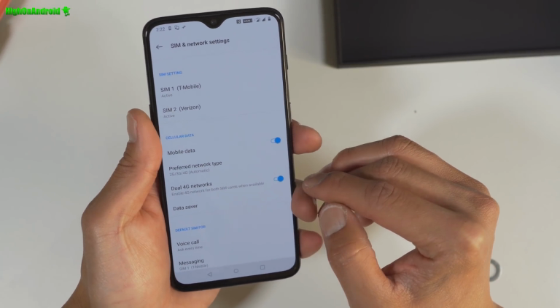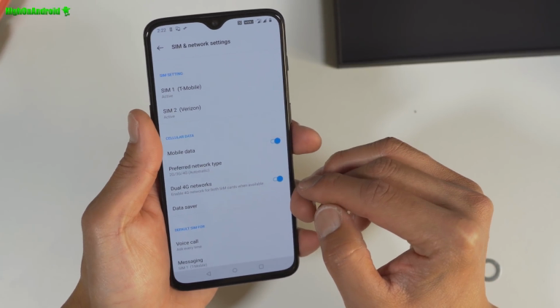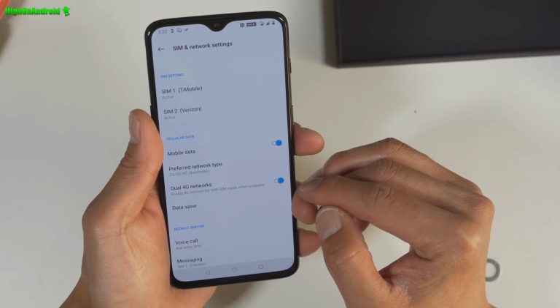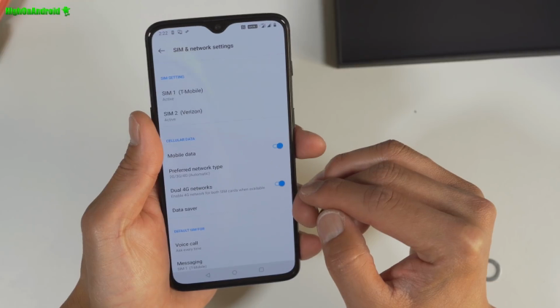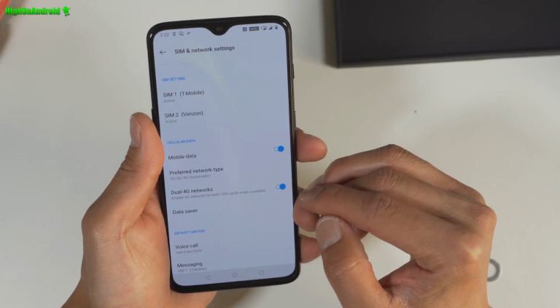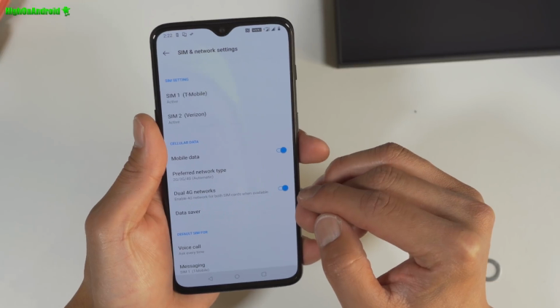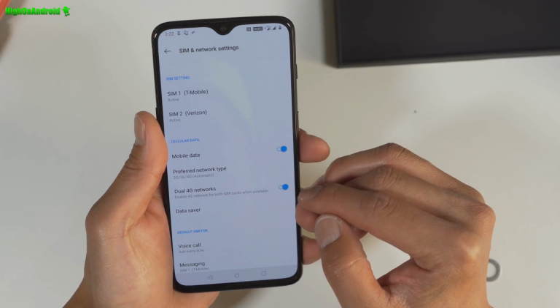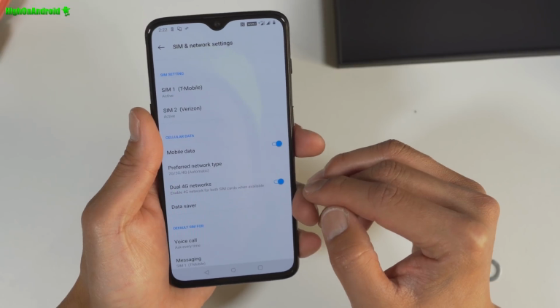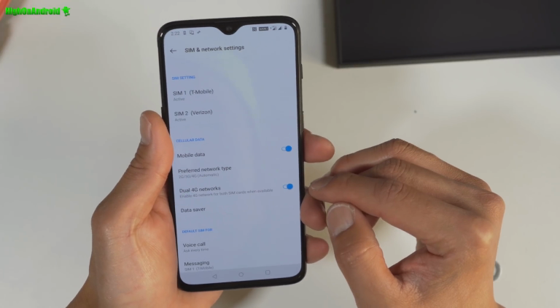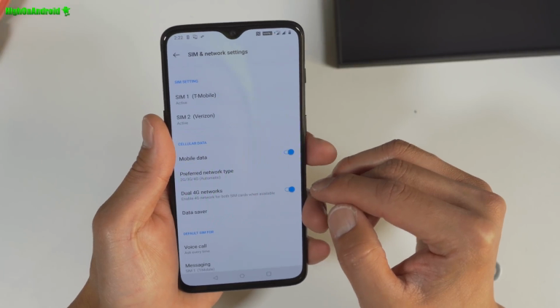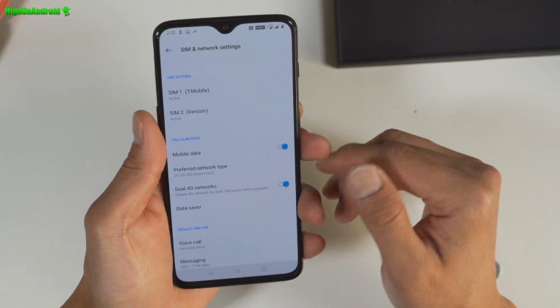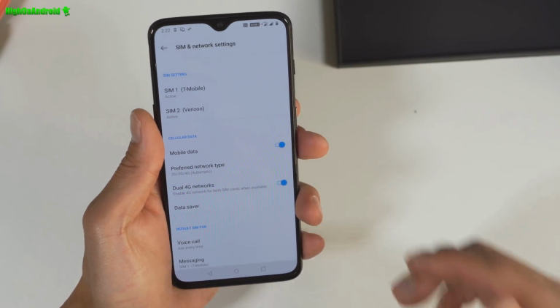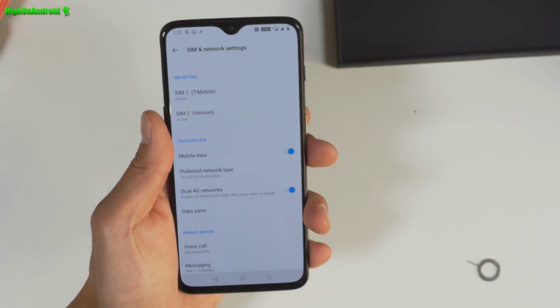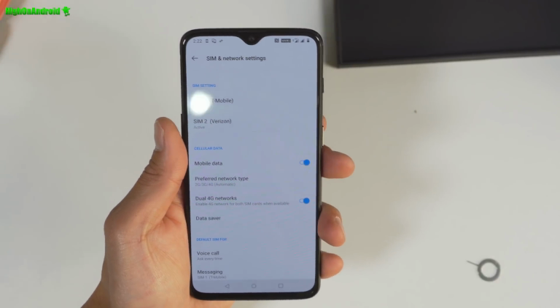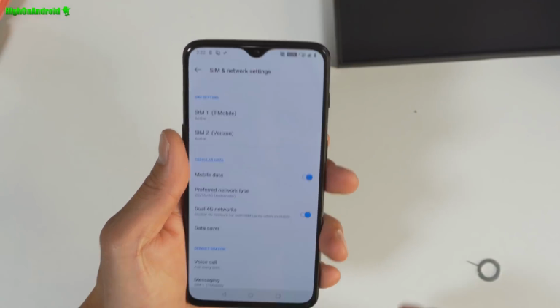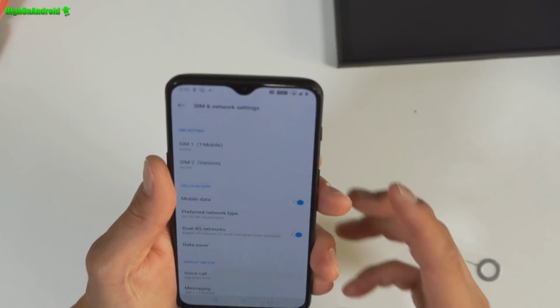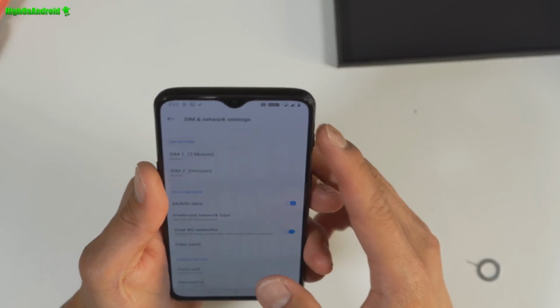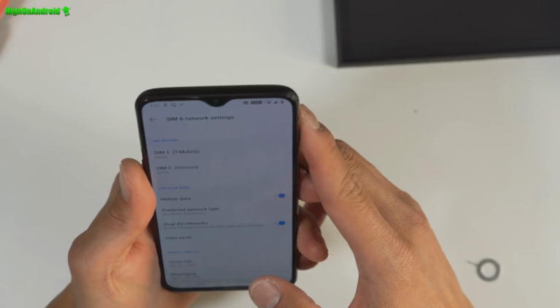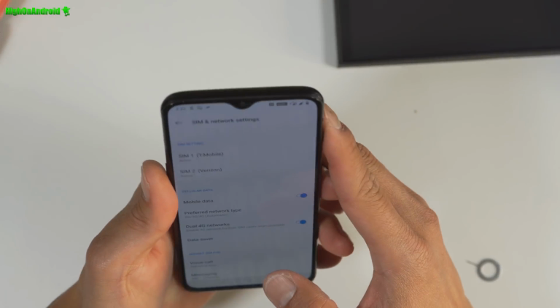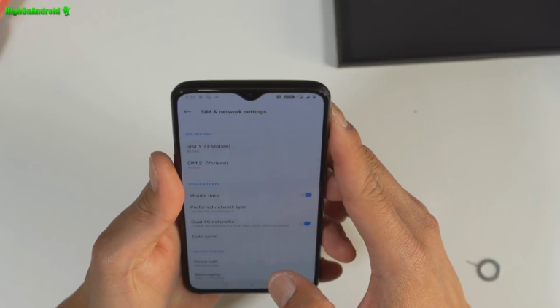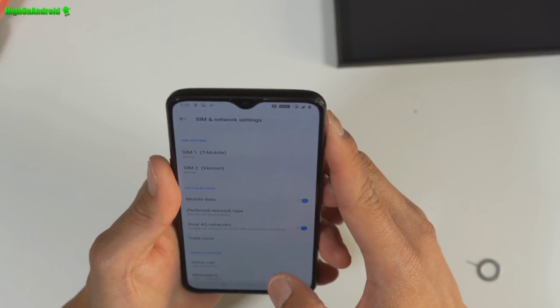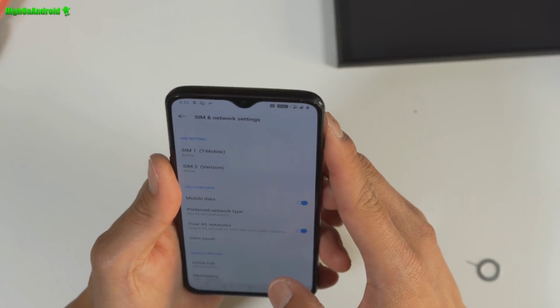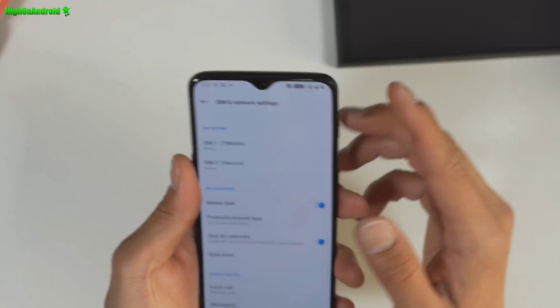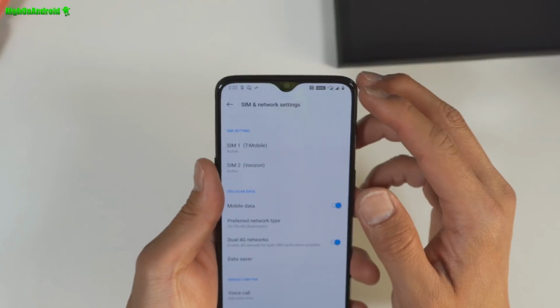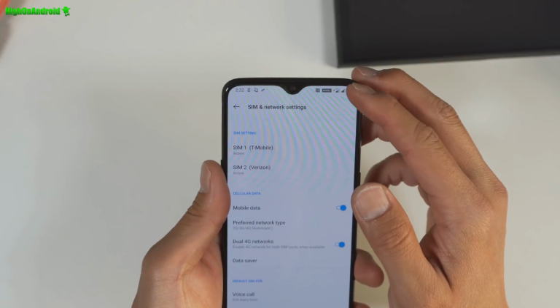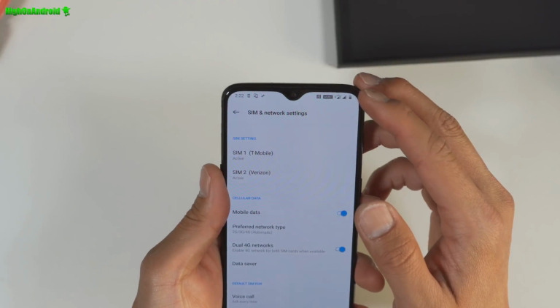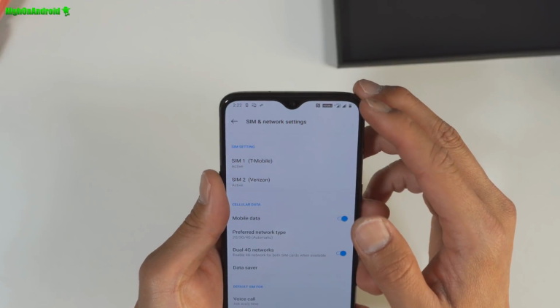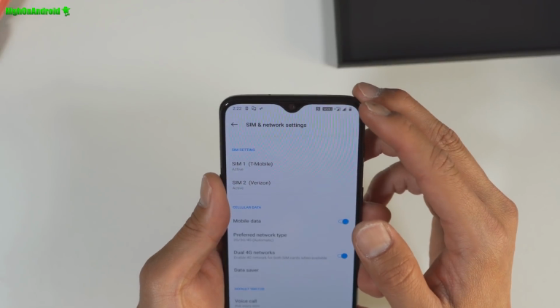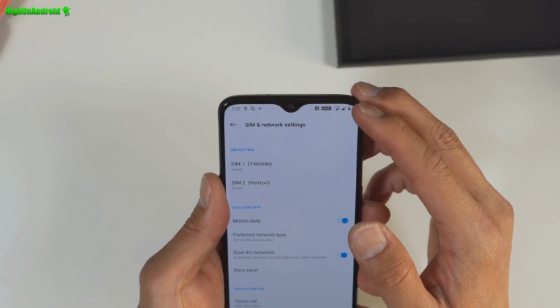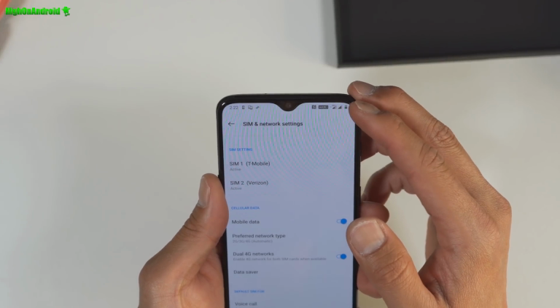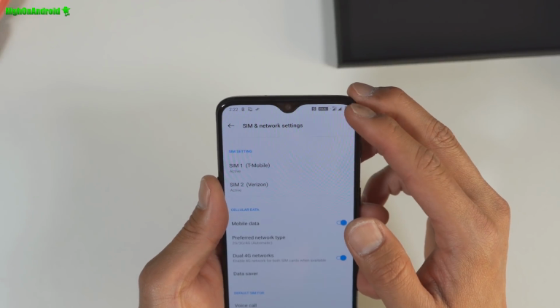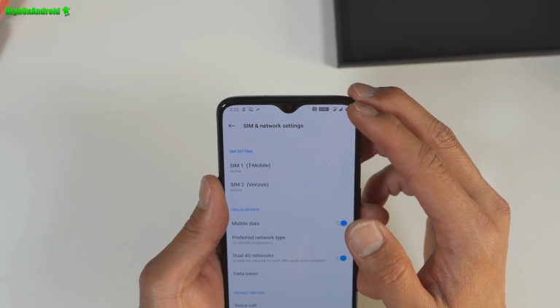Dual 4G! Haha, it's working! Wow, this is amazing! I got VOLTE, LTE Plus.